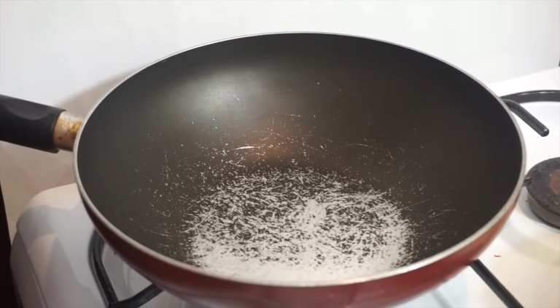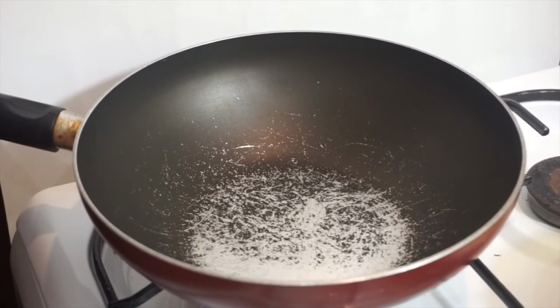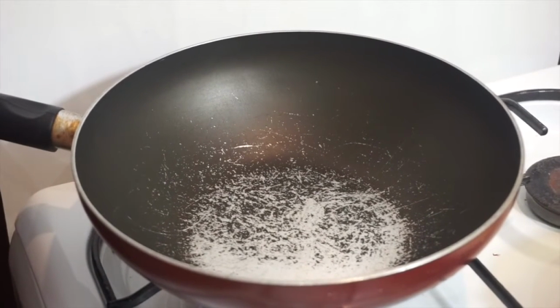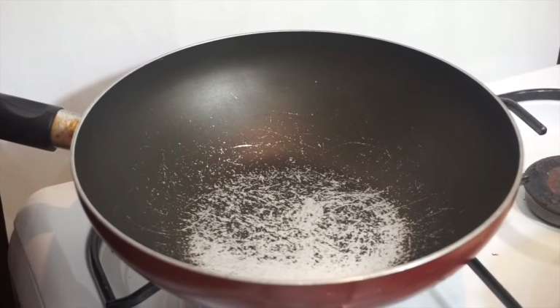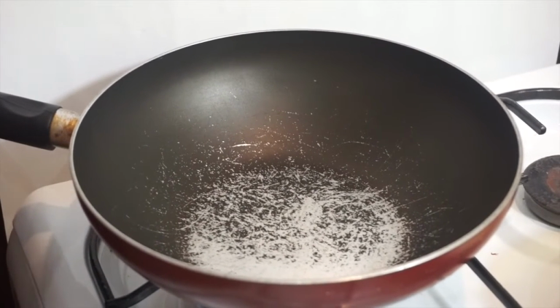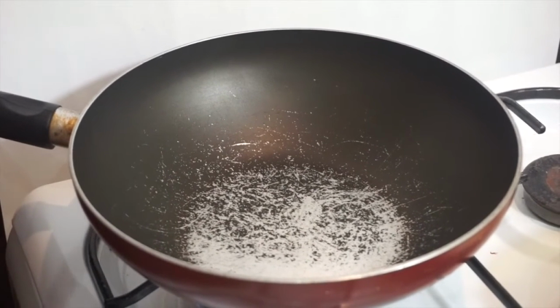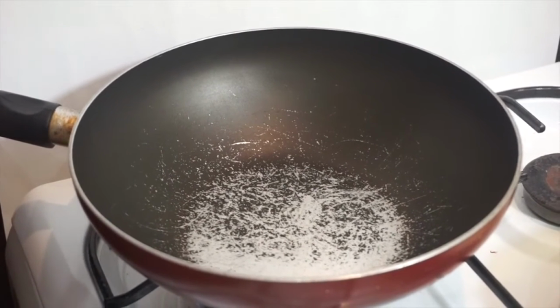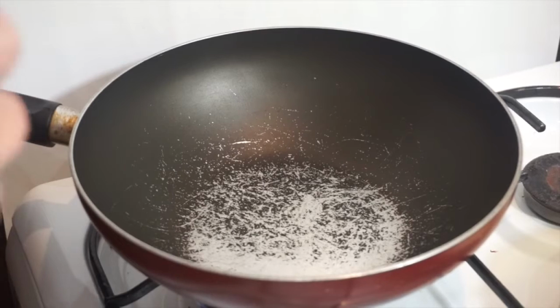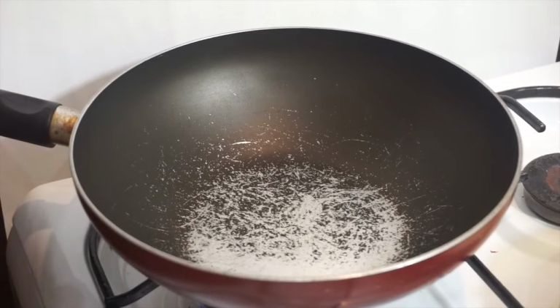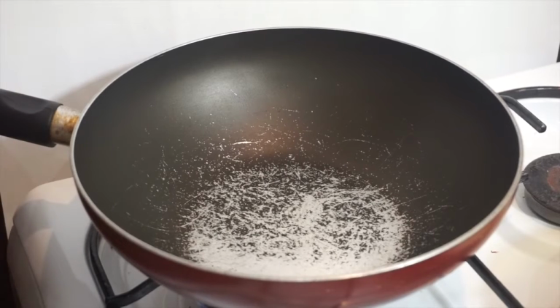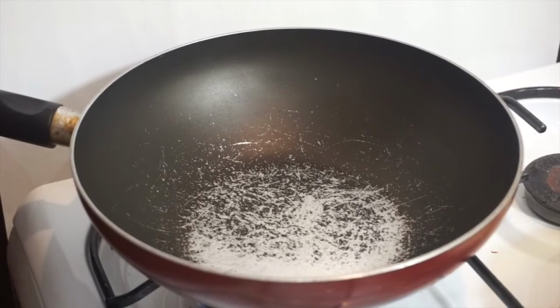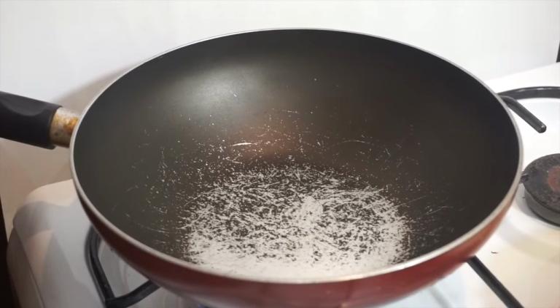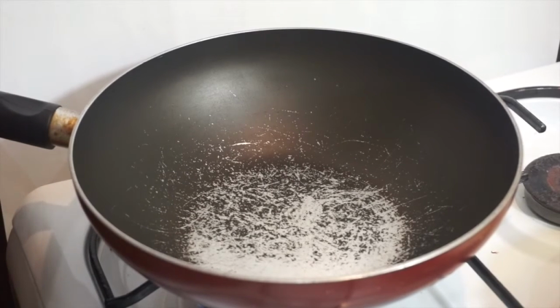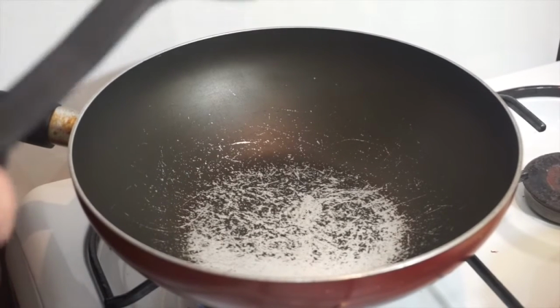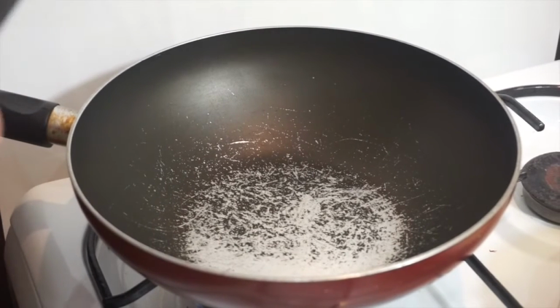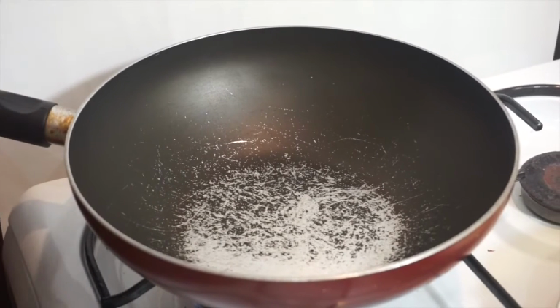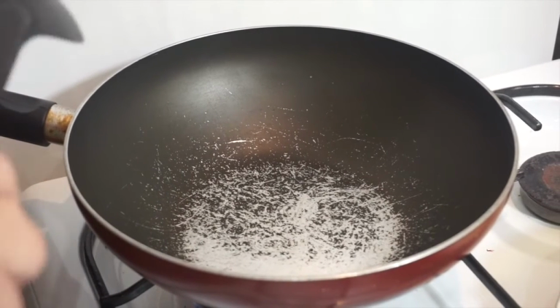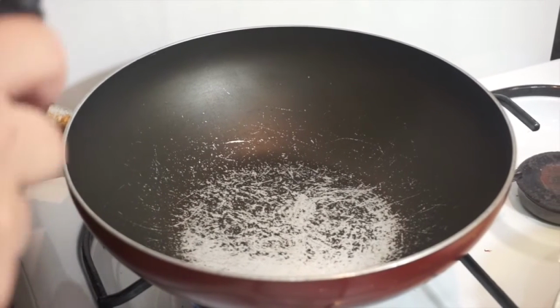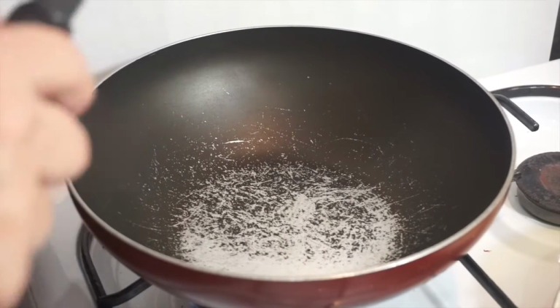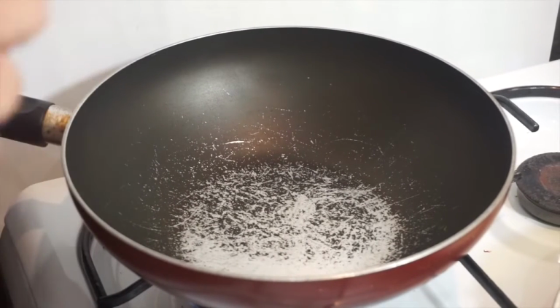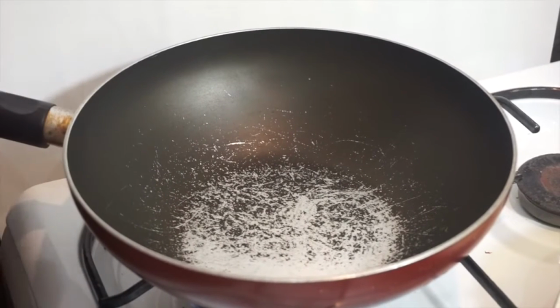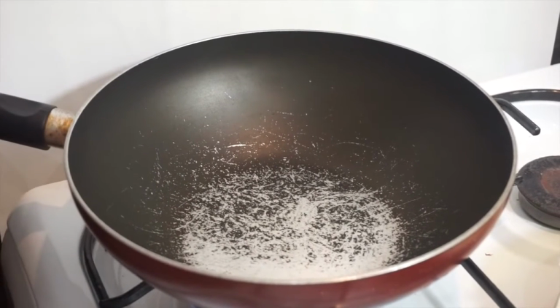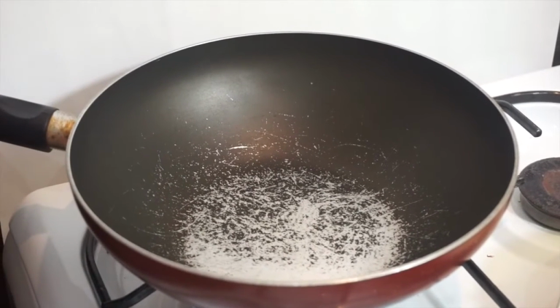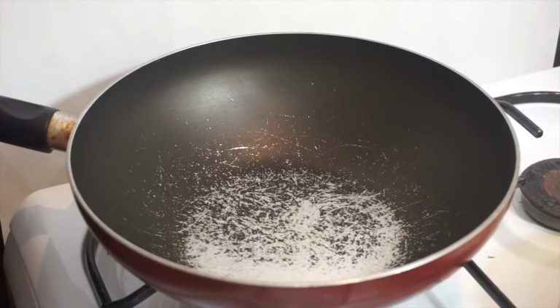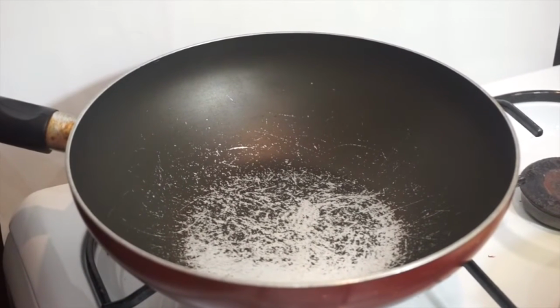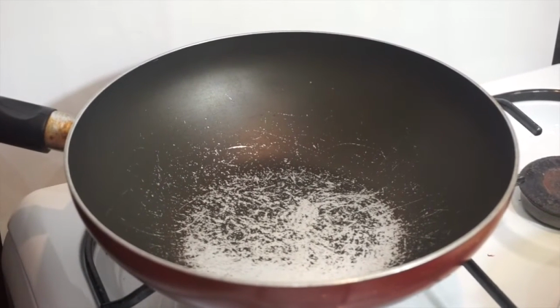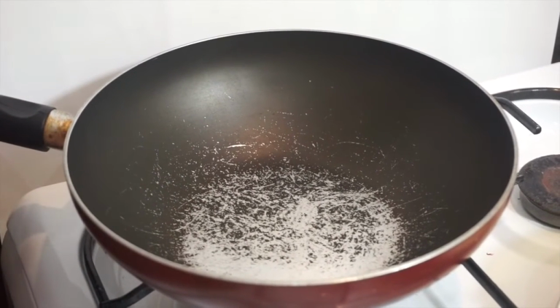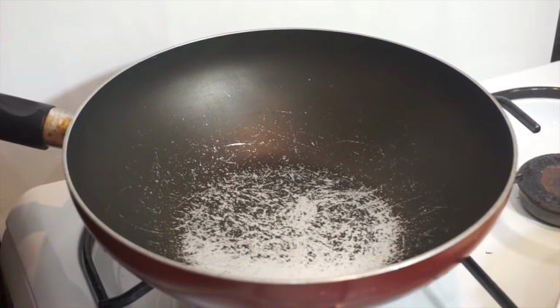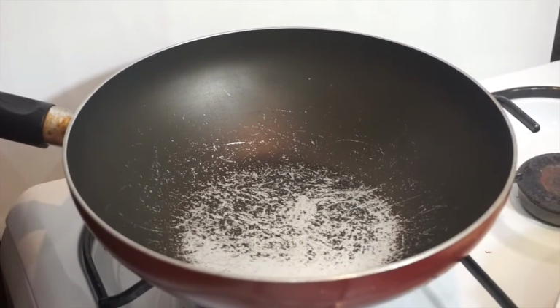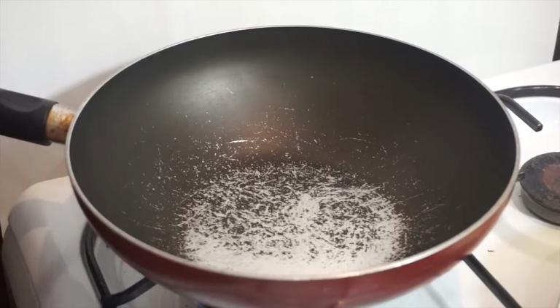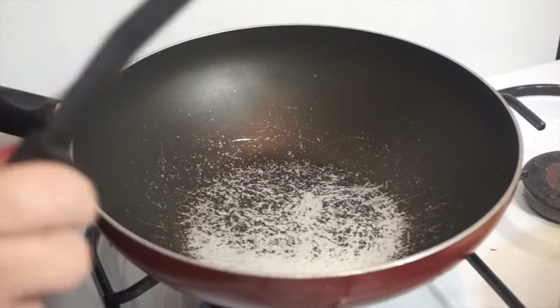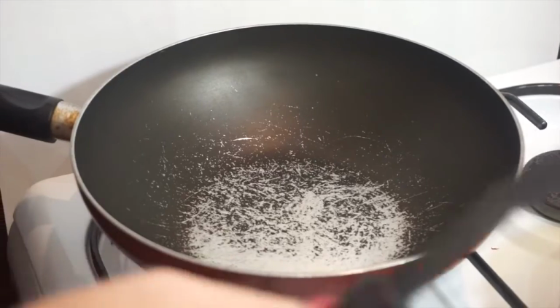Ang way po ng pagluluto namin ng menudo ni nanay, hindi po kami nagigisa. Ginagawa po namin, nagmimix po kami.